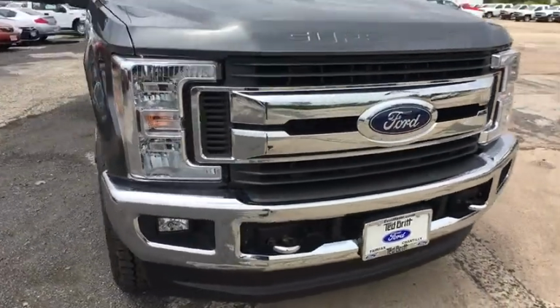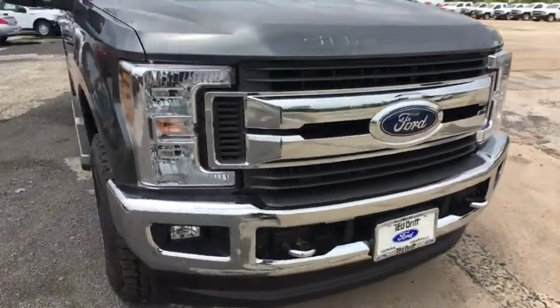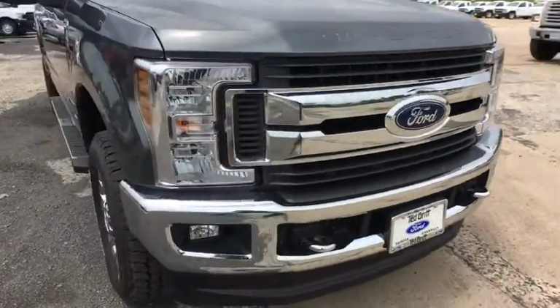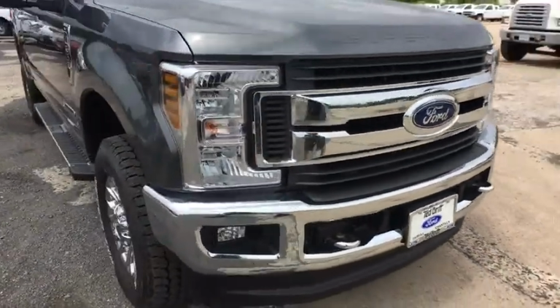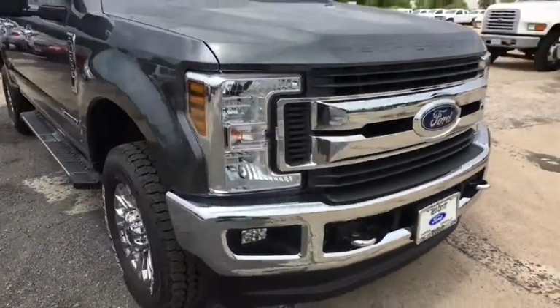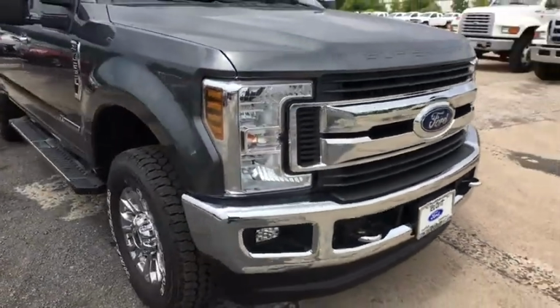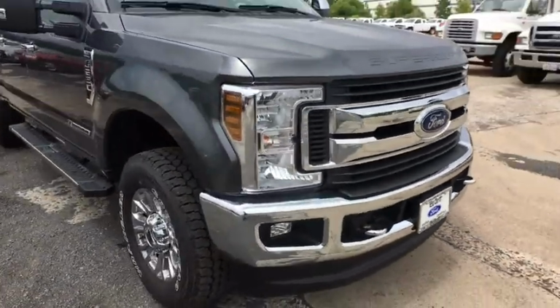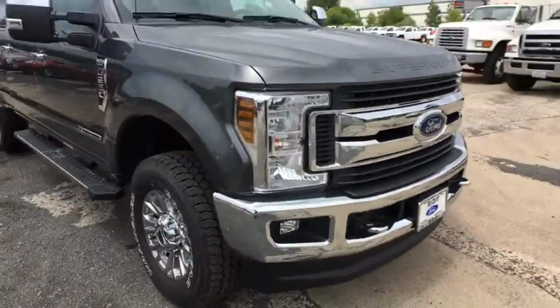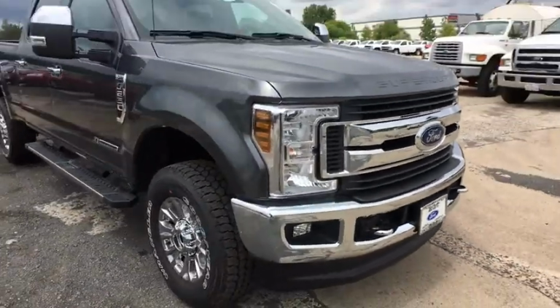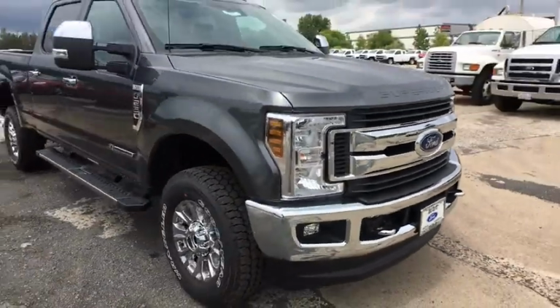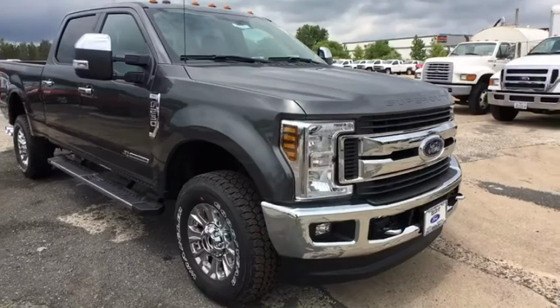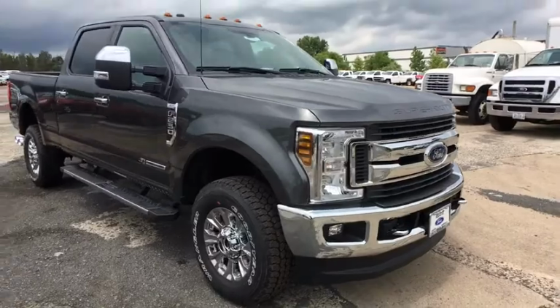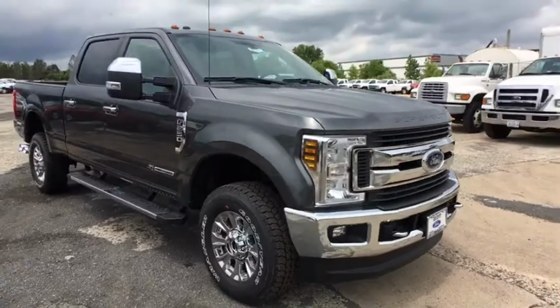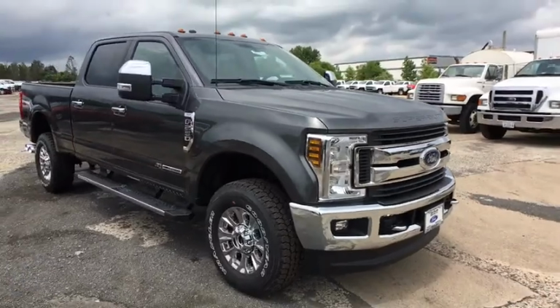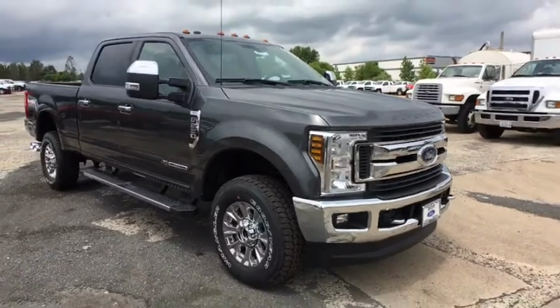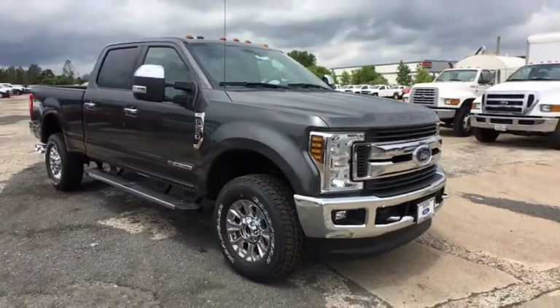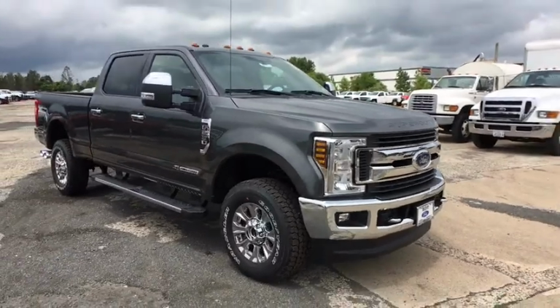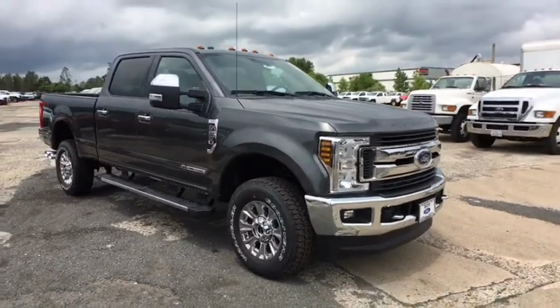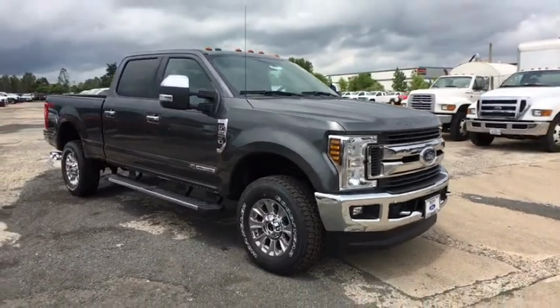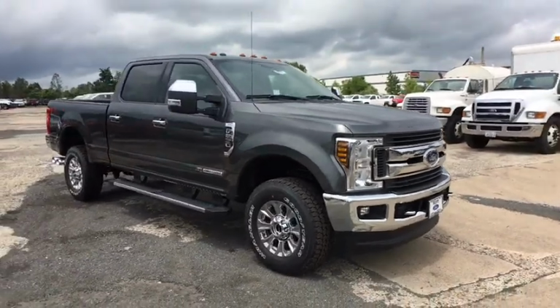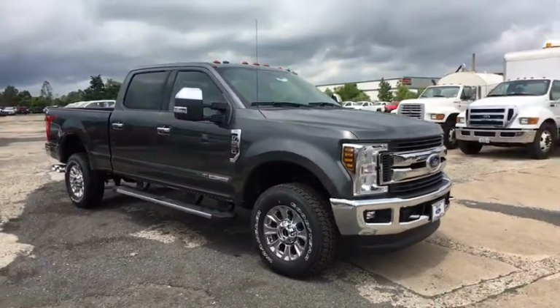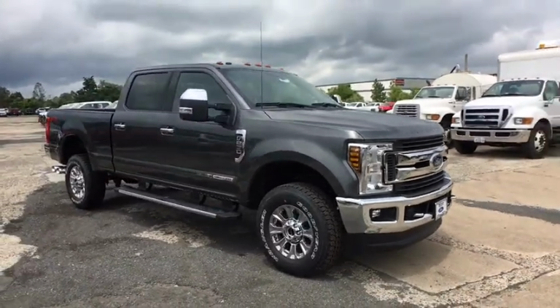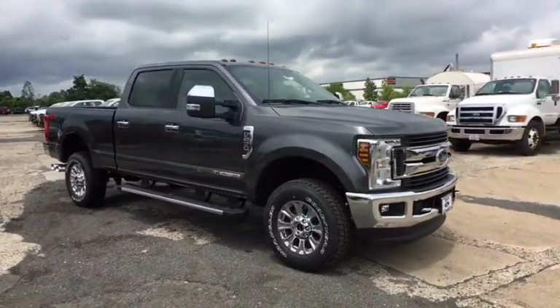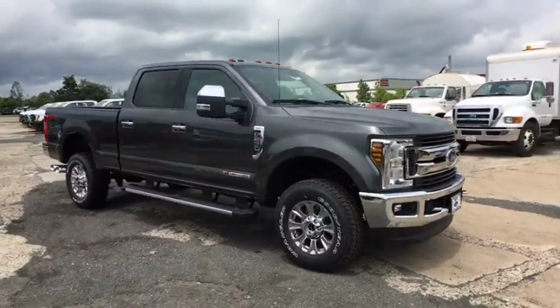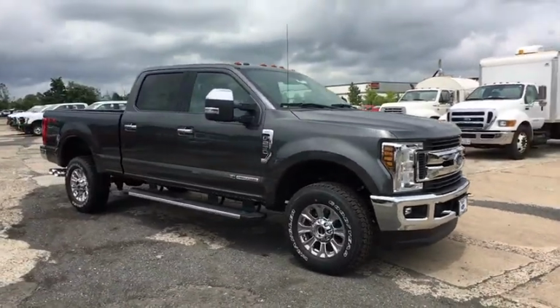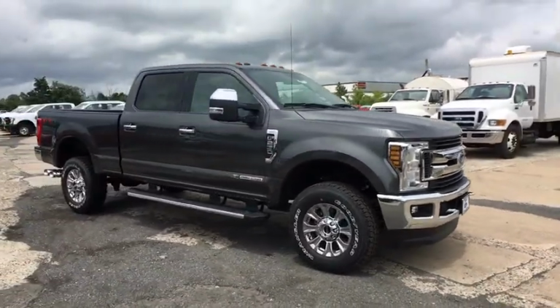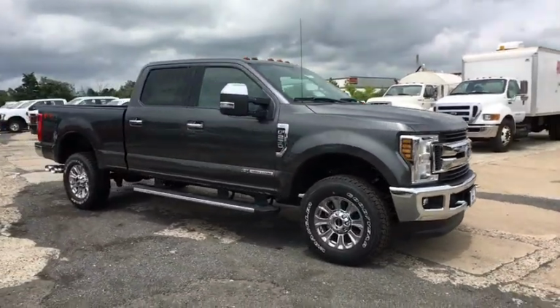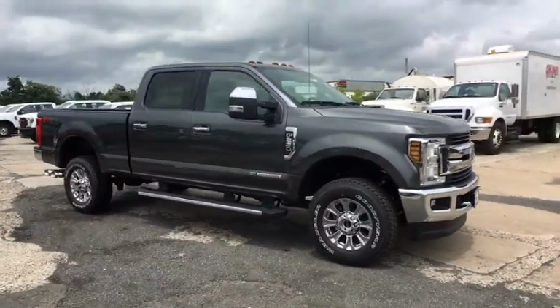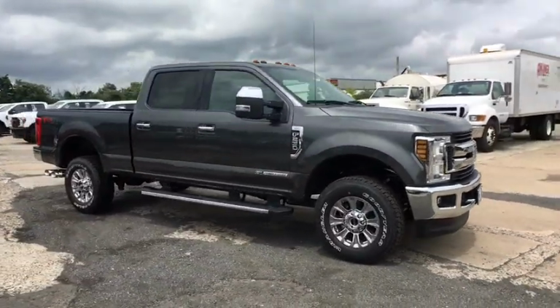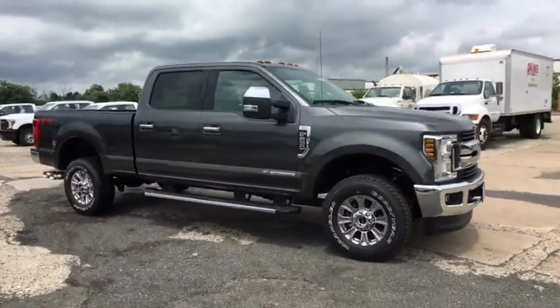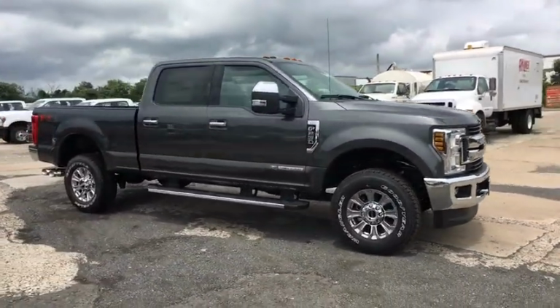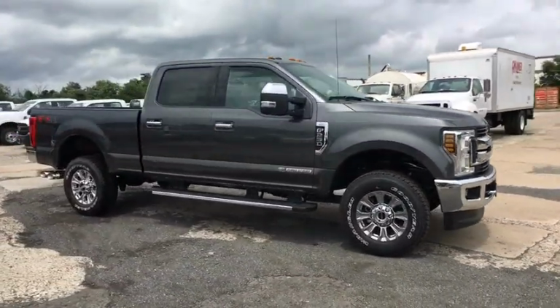Ford F-250 Super Duty. Here are some of this vehicle's great options.